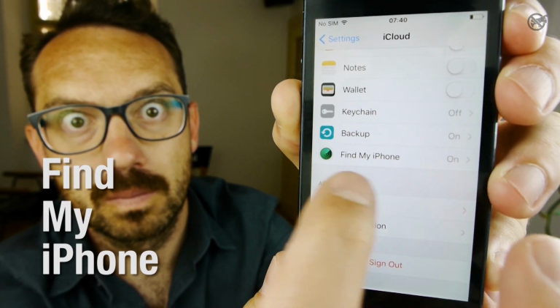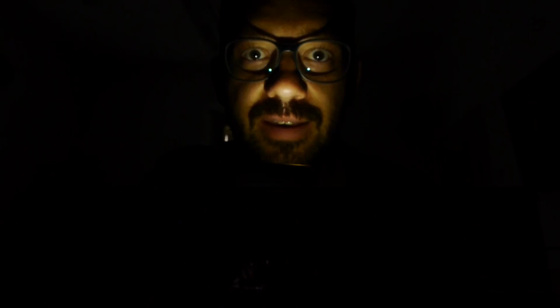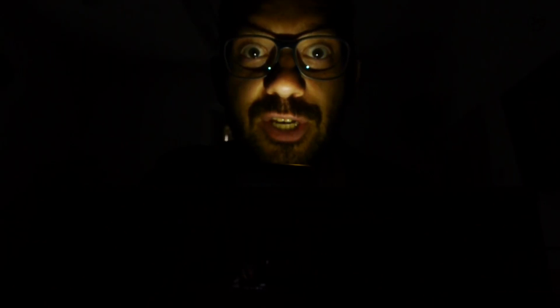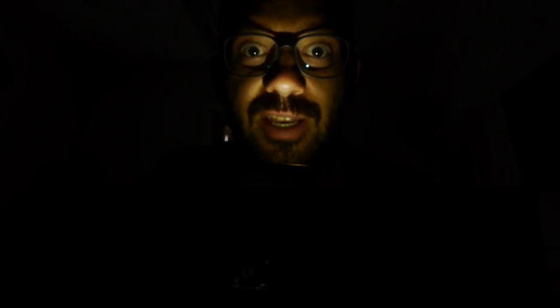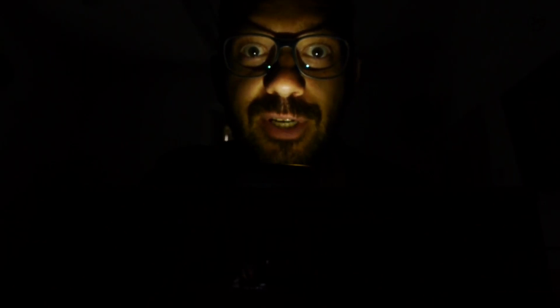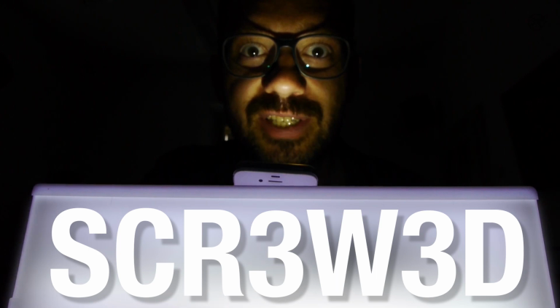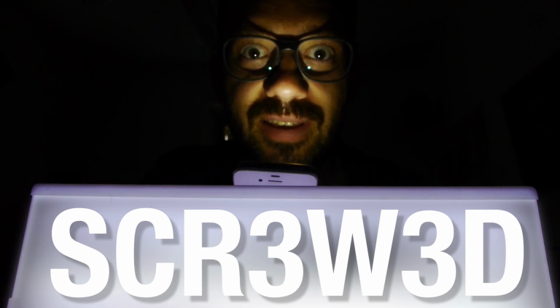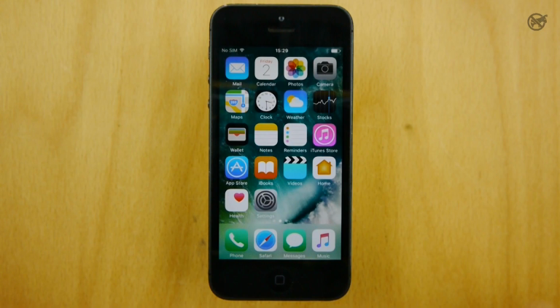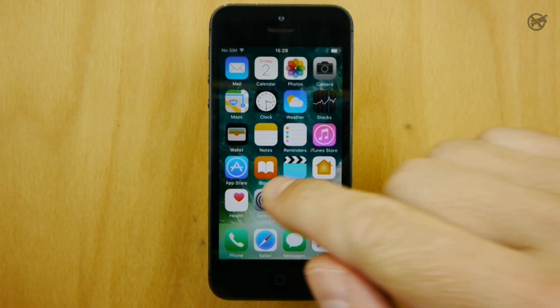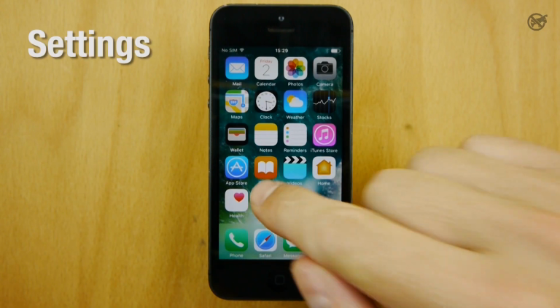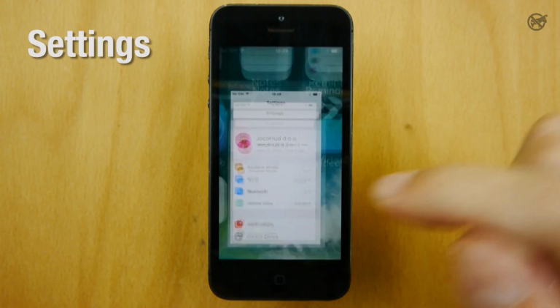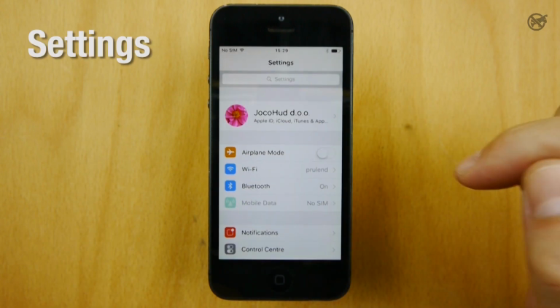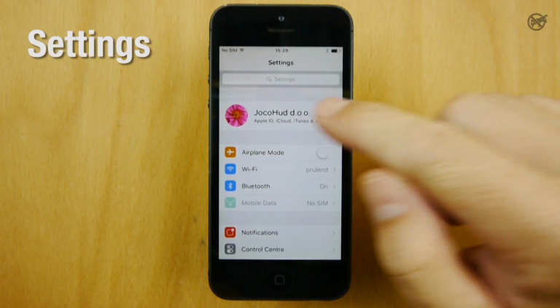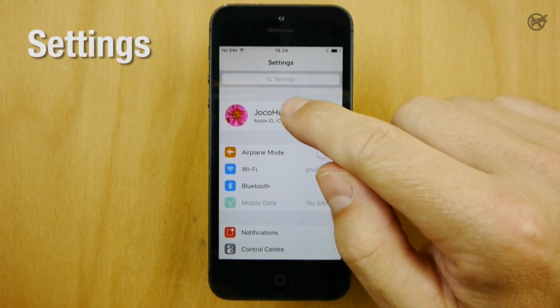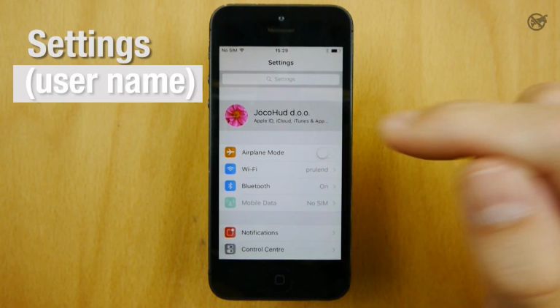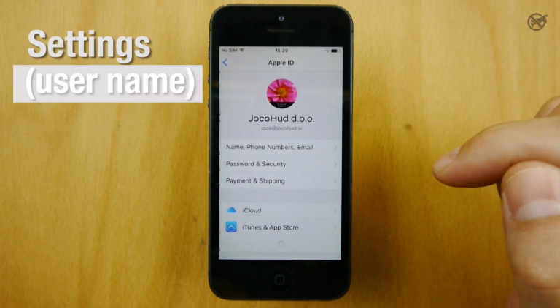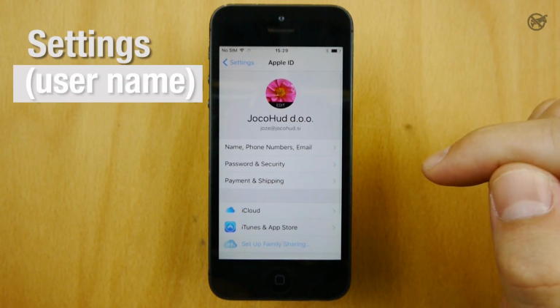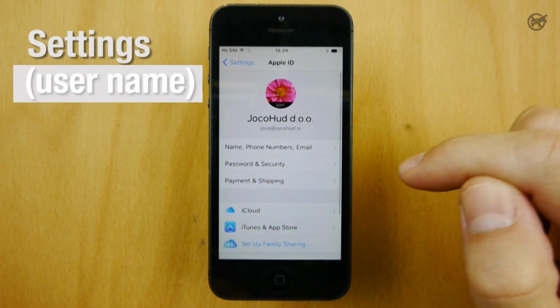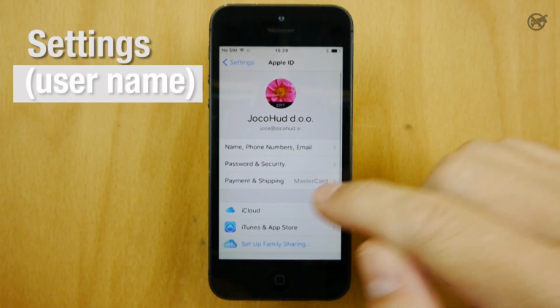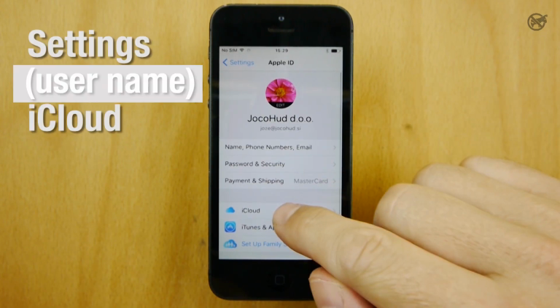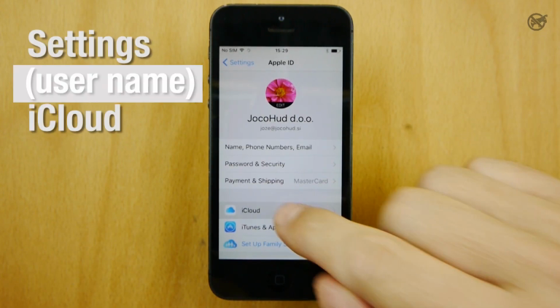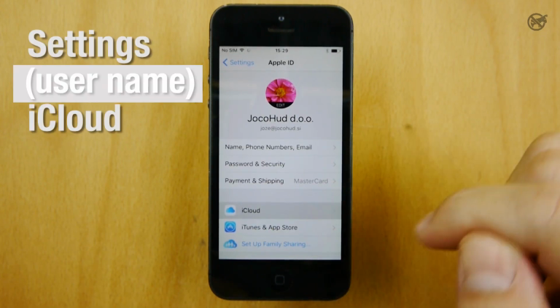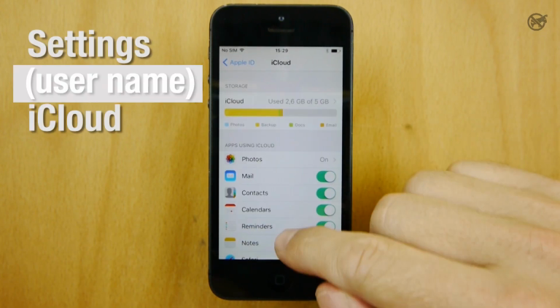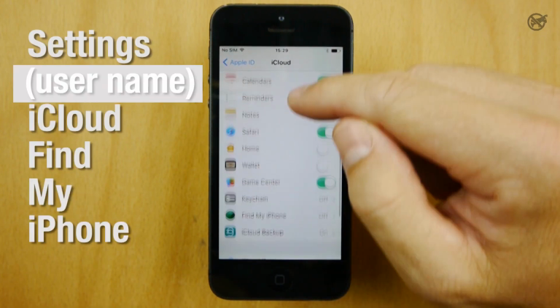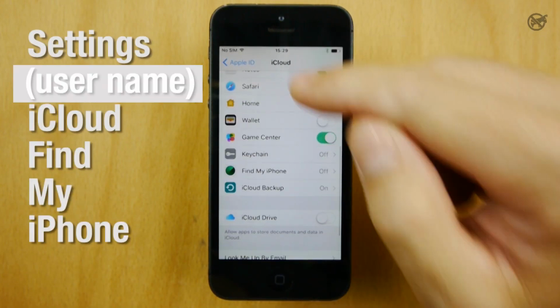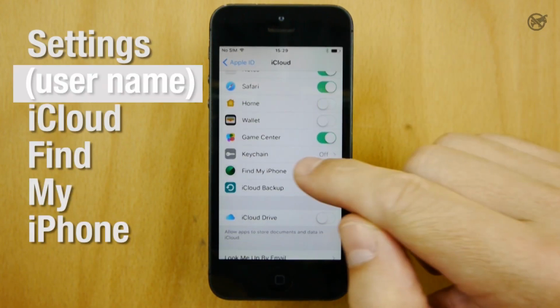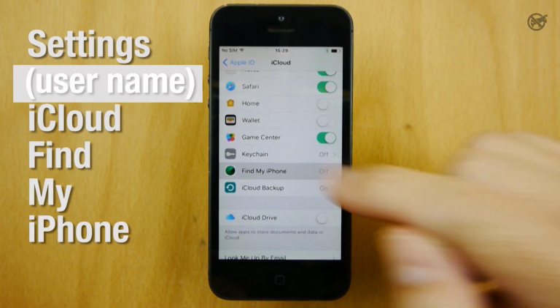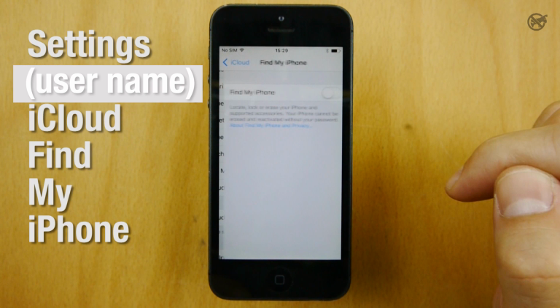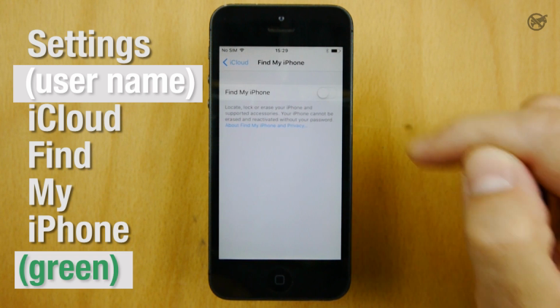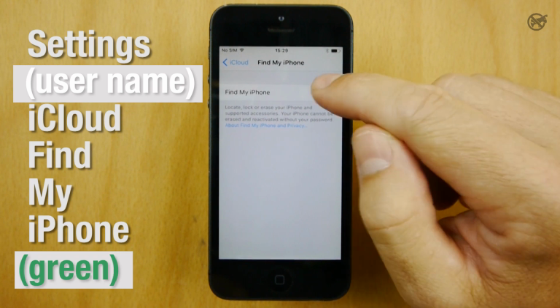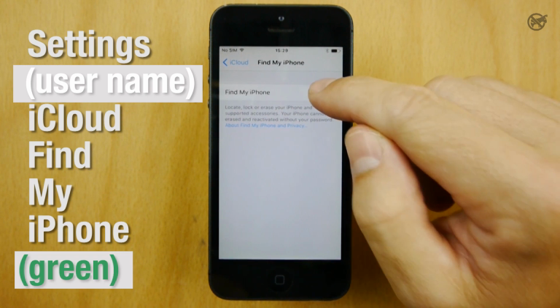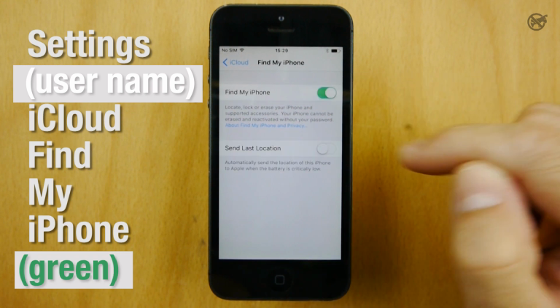Otherwise, tap Settings, then your Username, then iCloud, and then tap Find My iPhone.